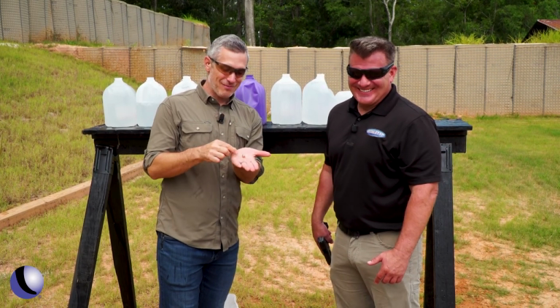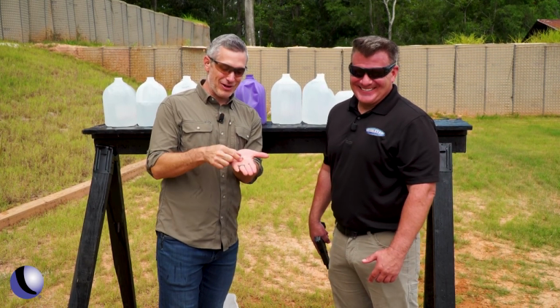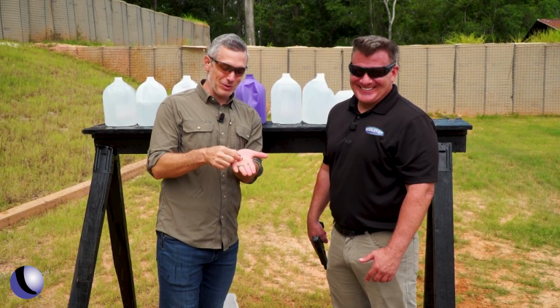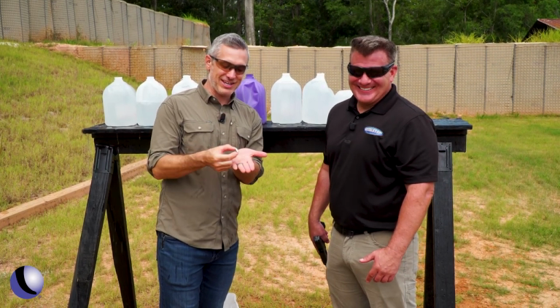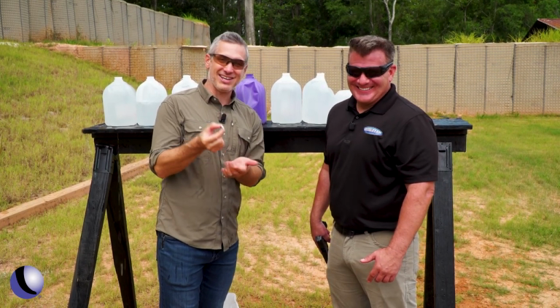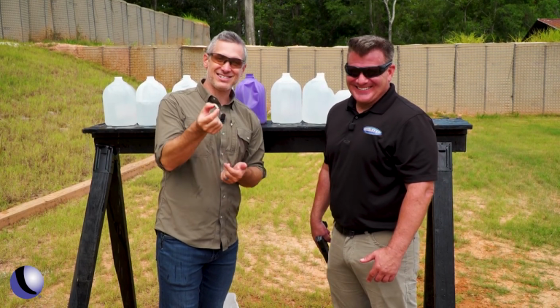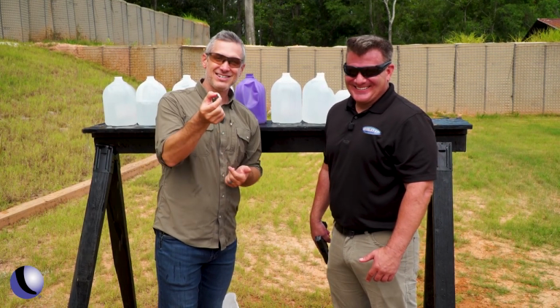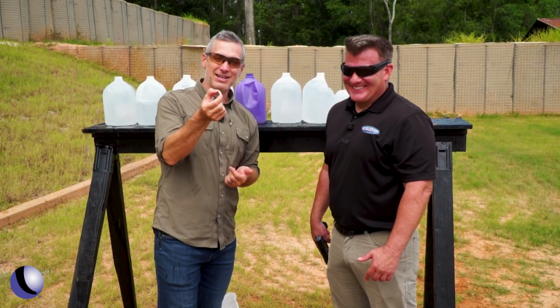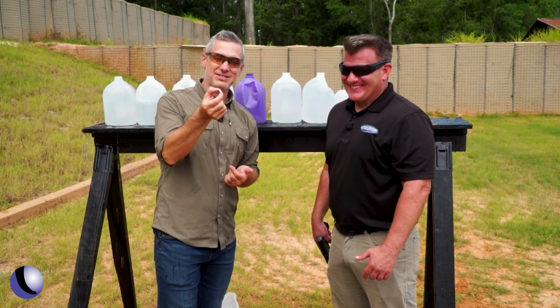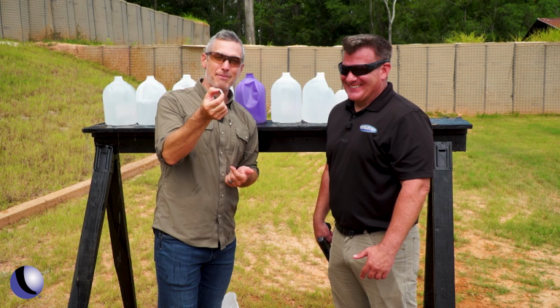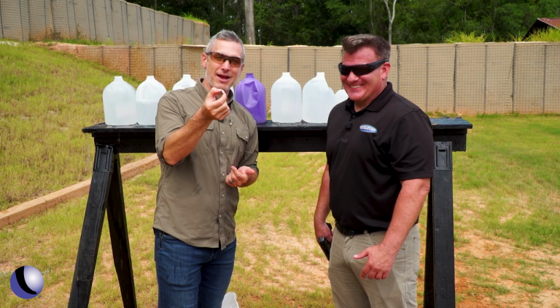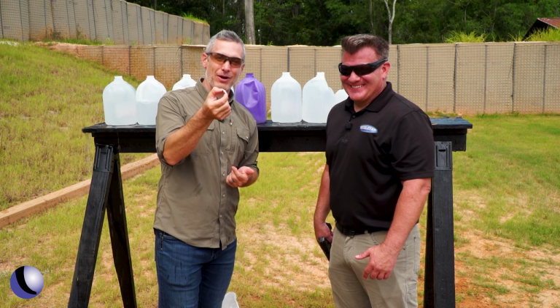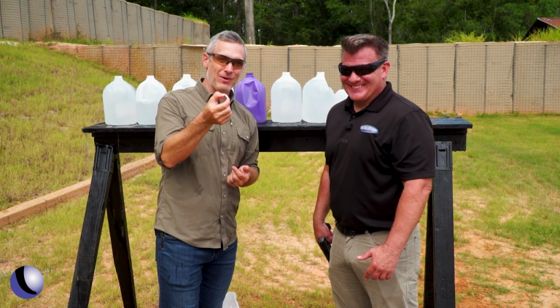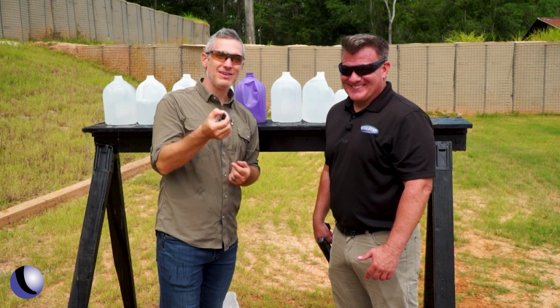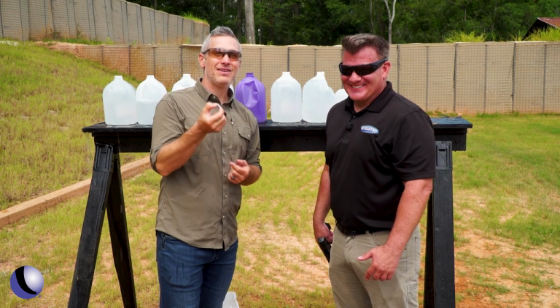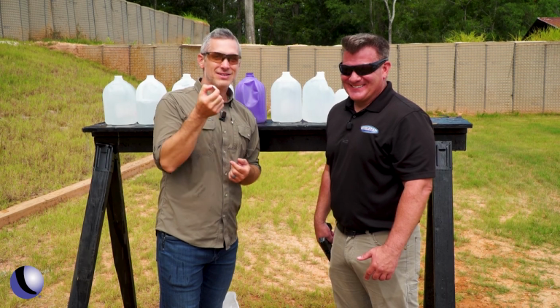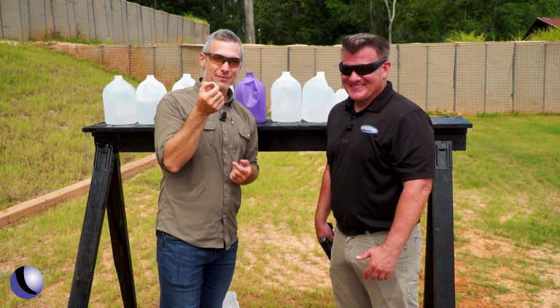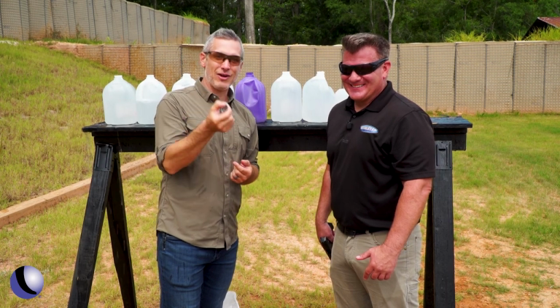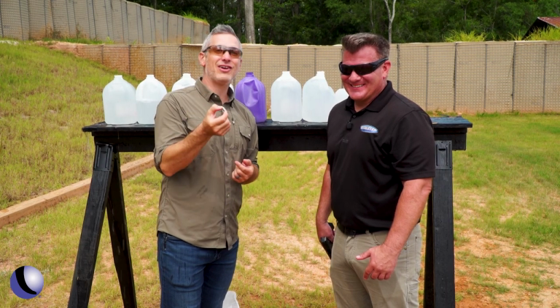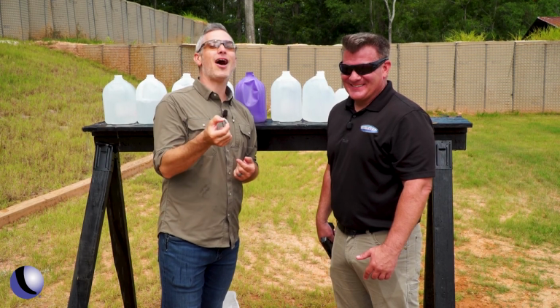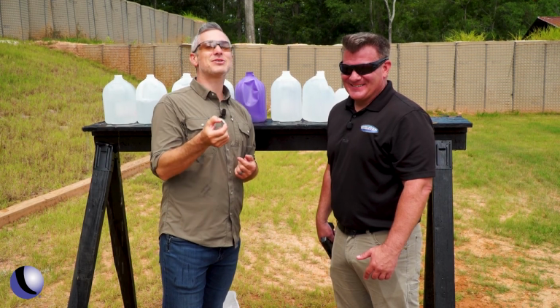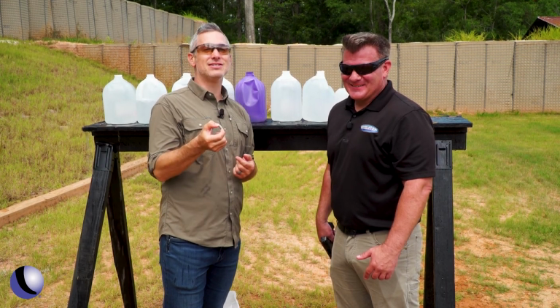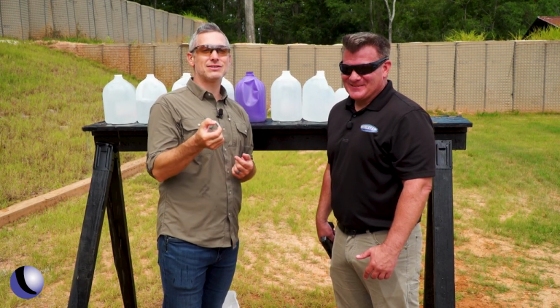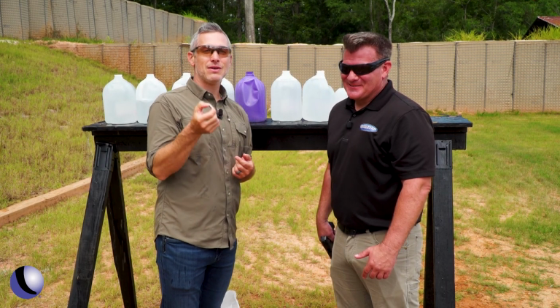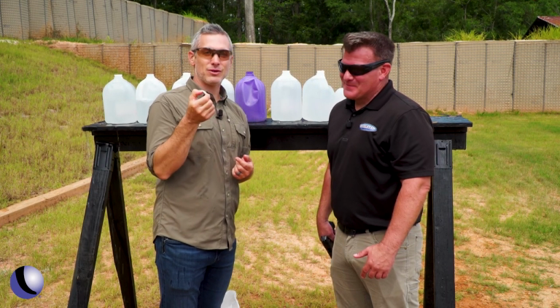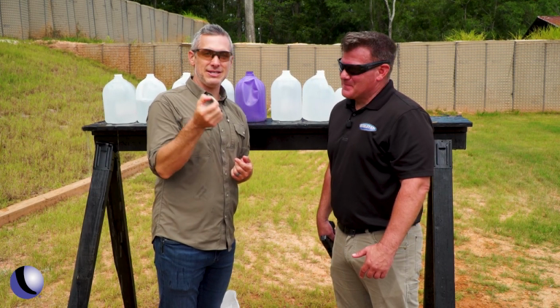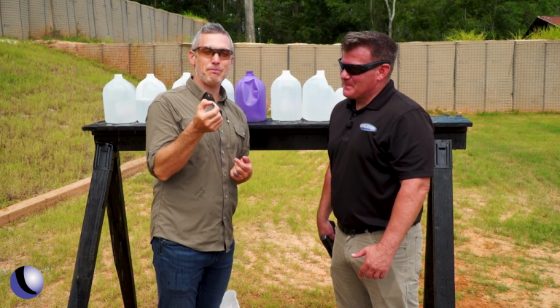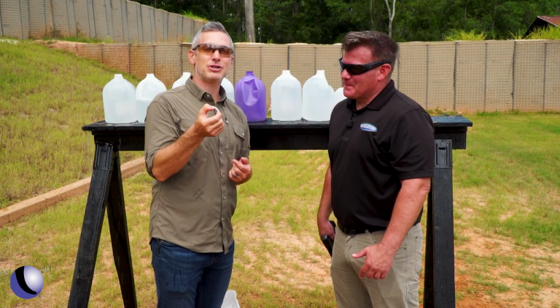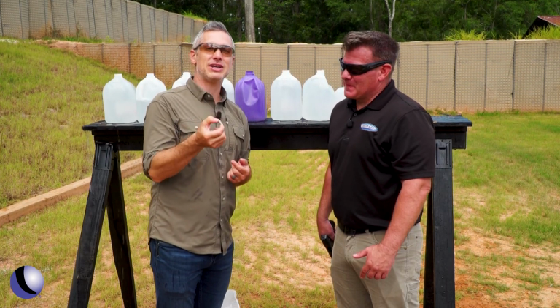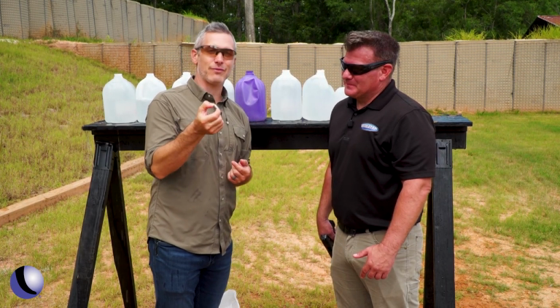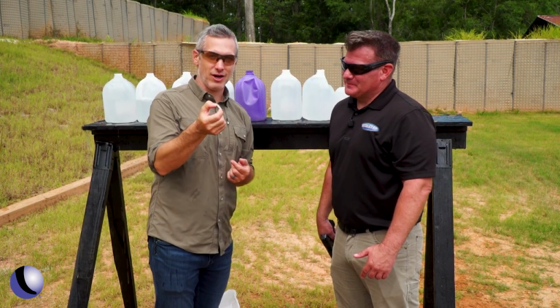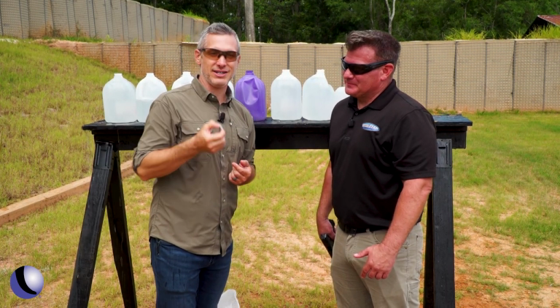Very cool test. Double Tap Ammo — some very good options for deep penetration for hunting.